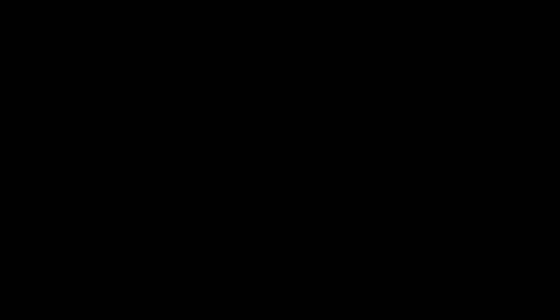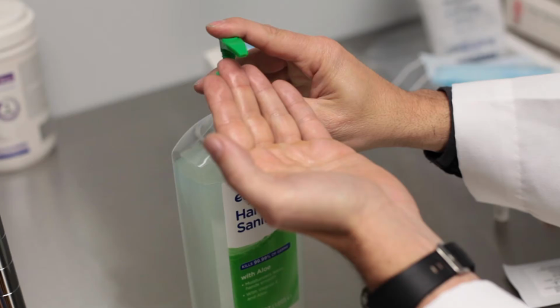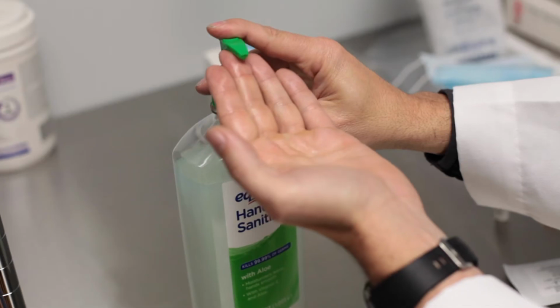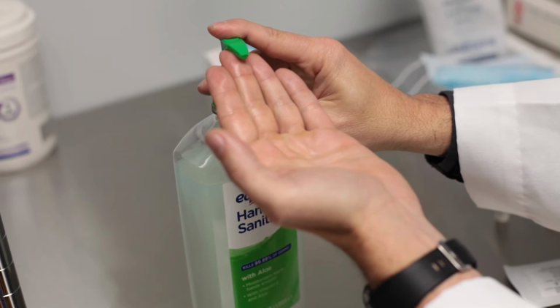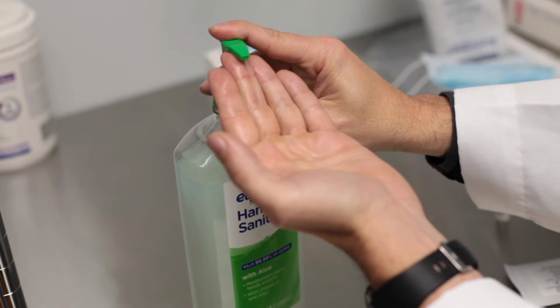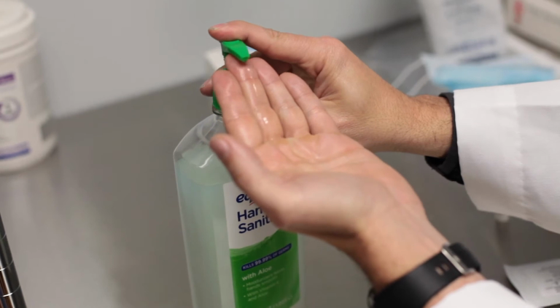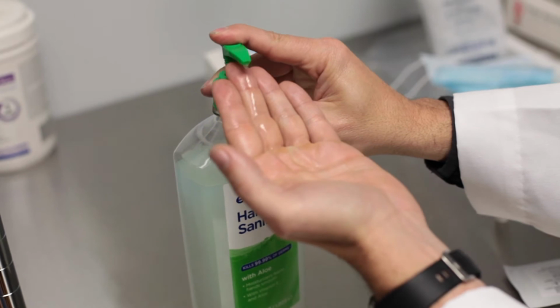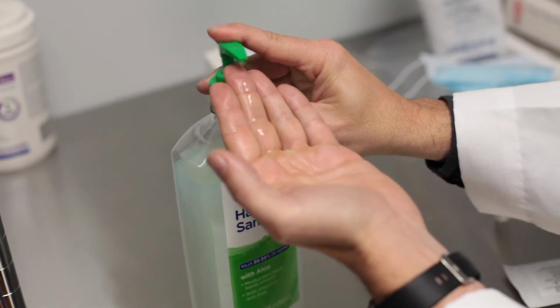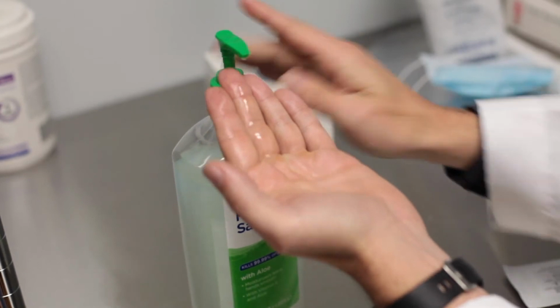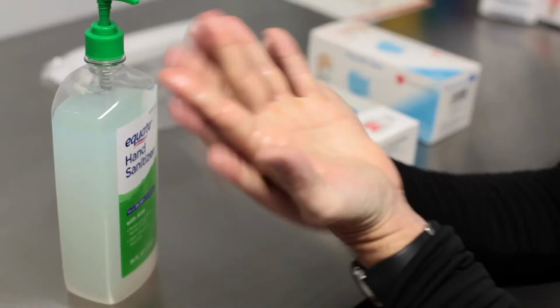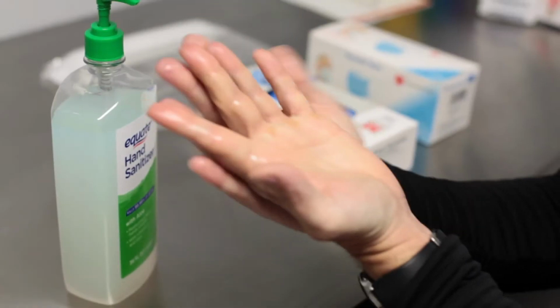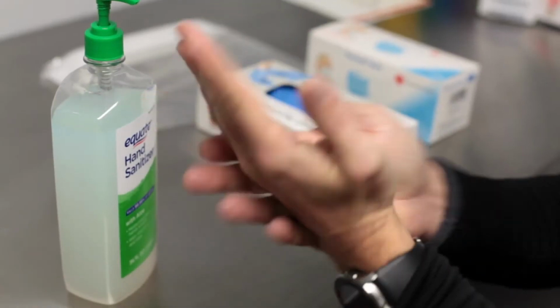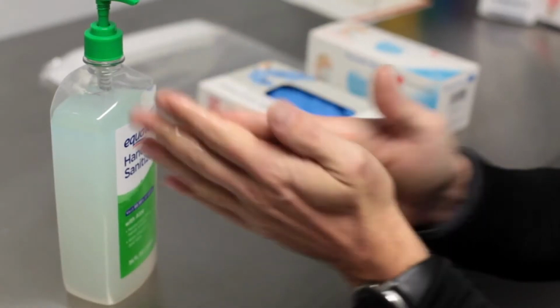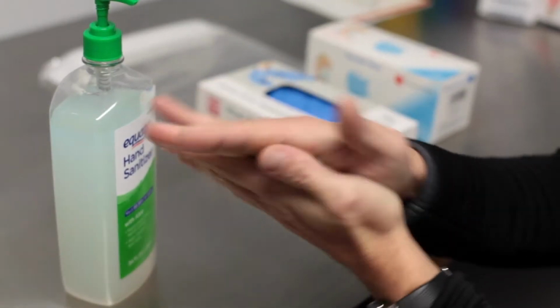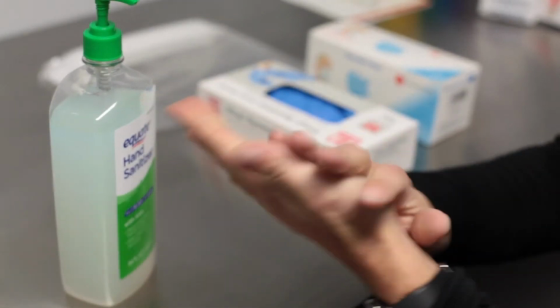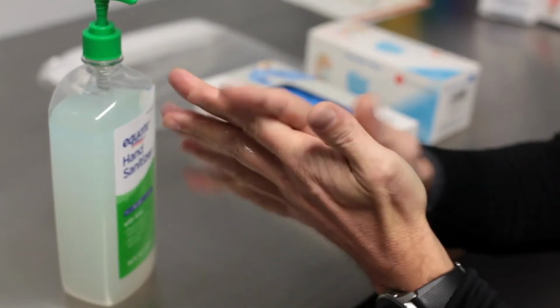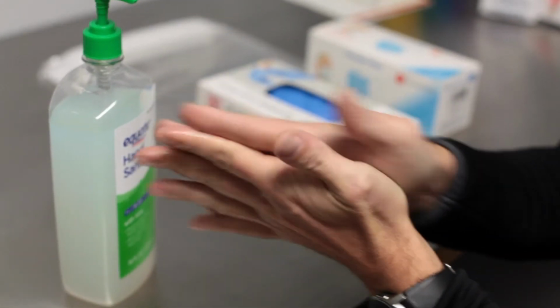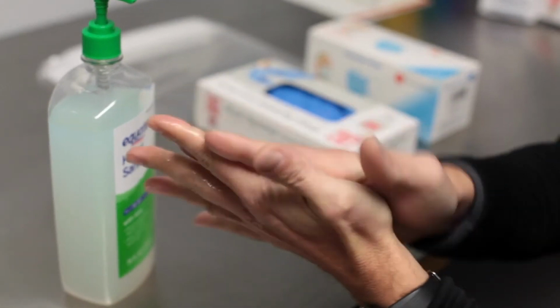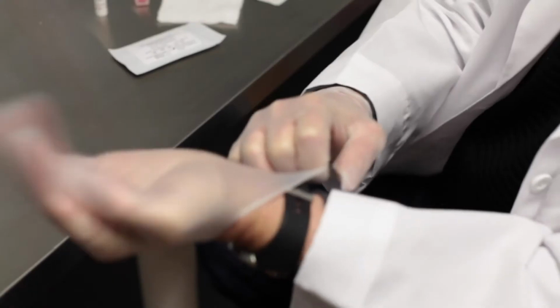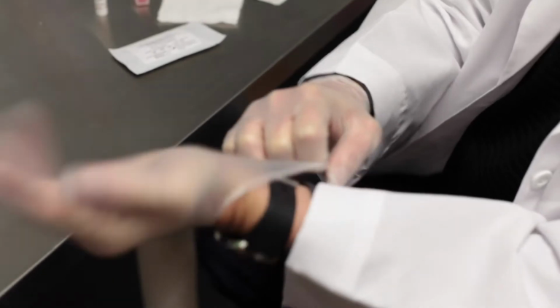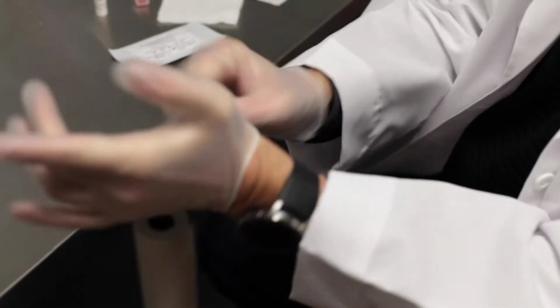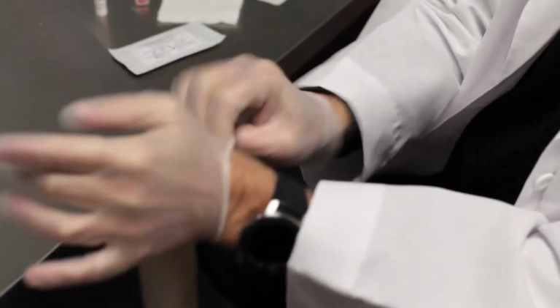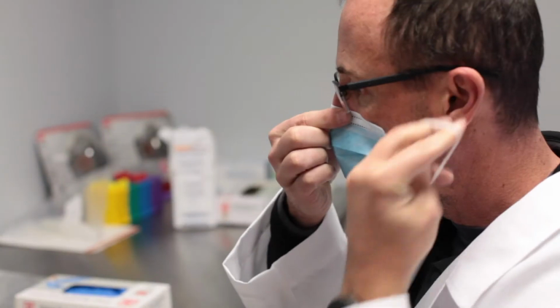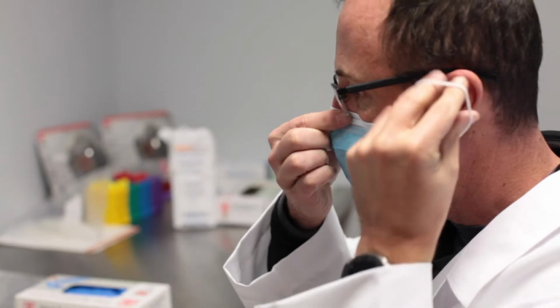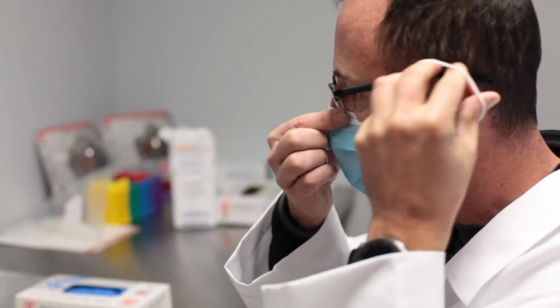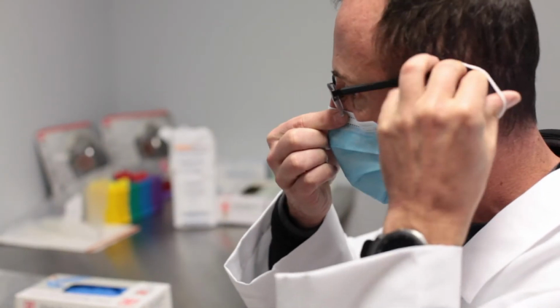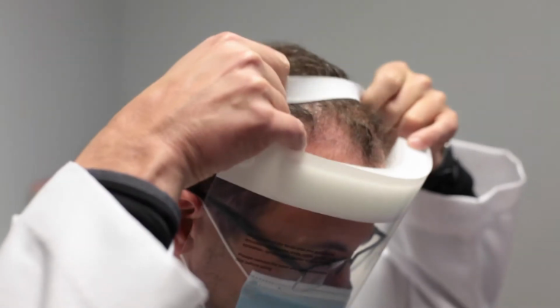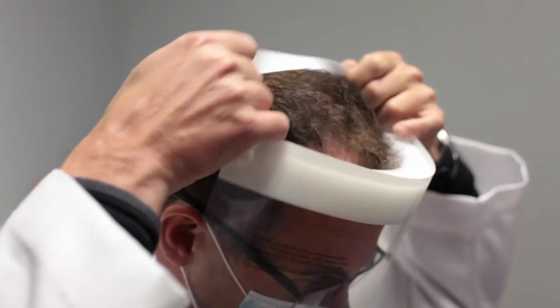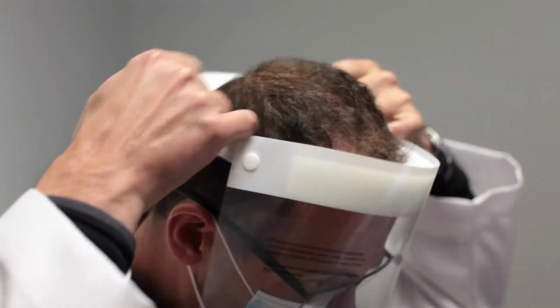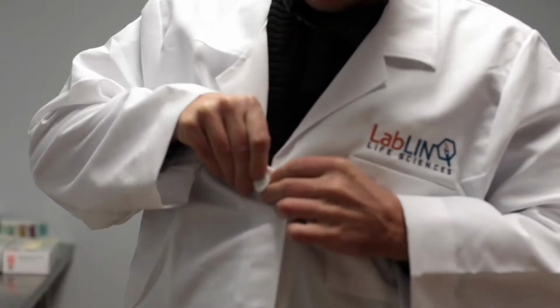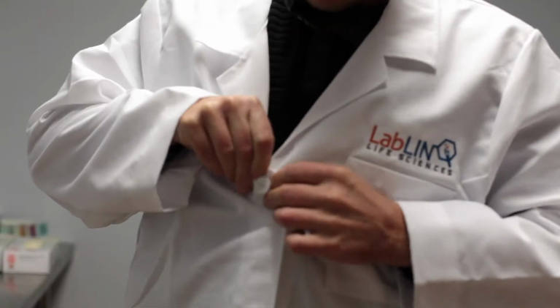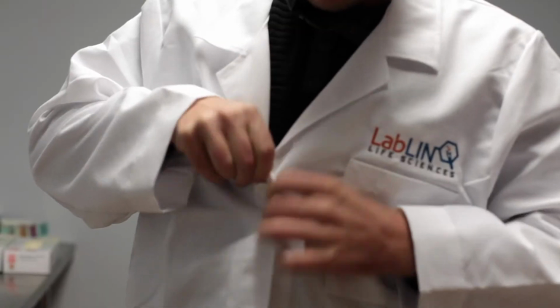In order to take a collection, you must first properly sanitize your hands, put on gloves, a mask, face shield, and lab coat.